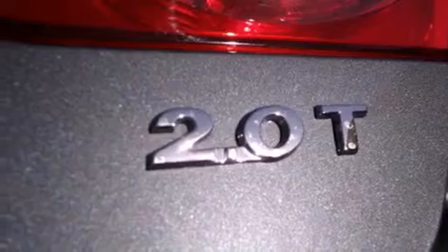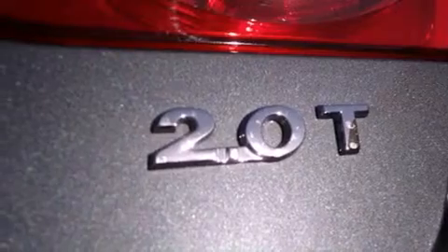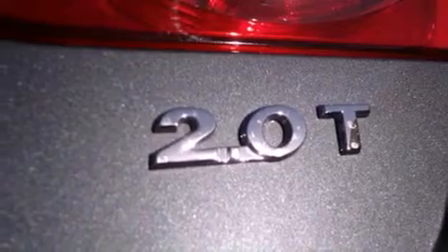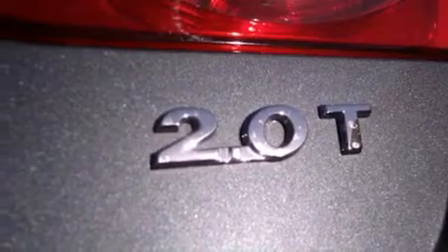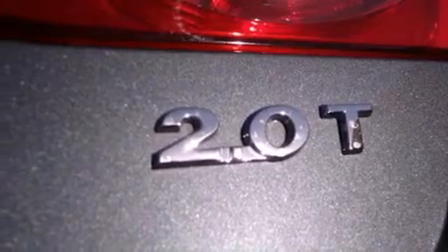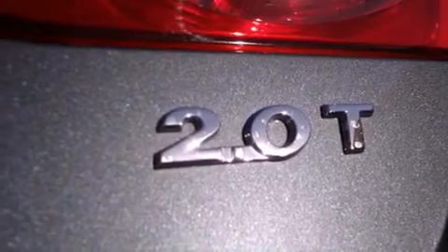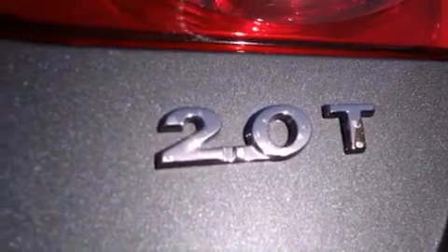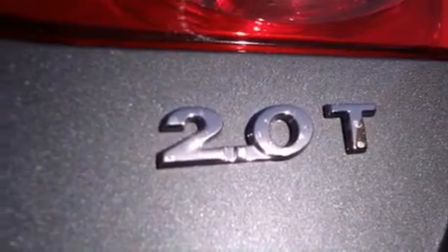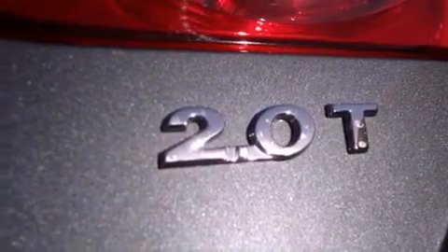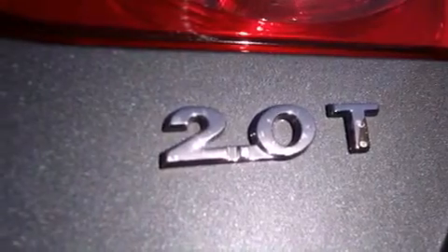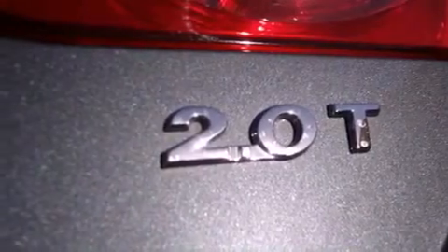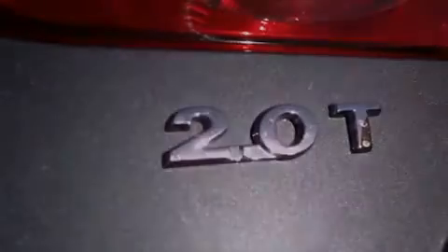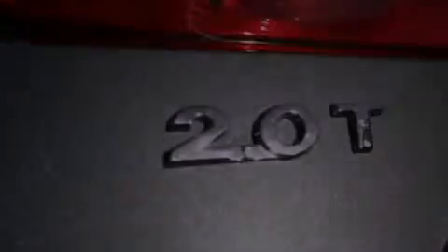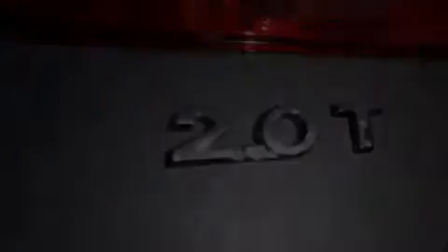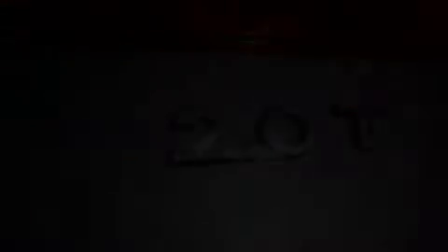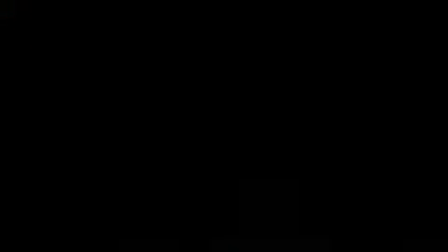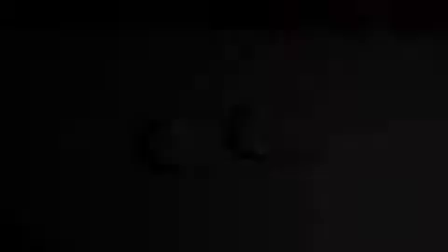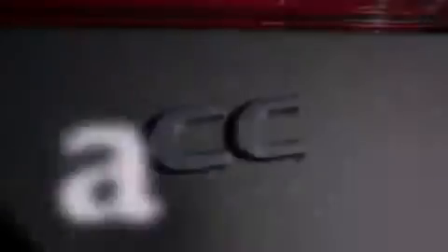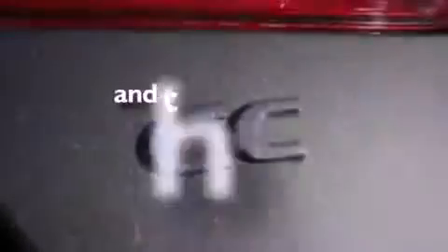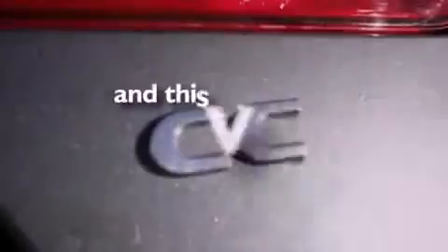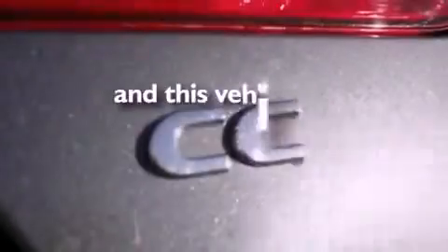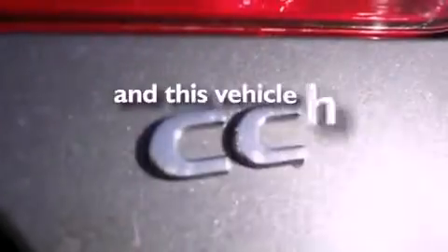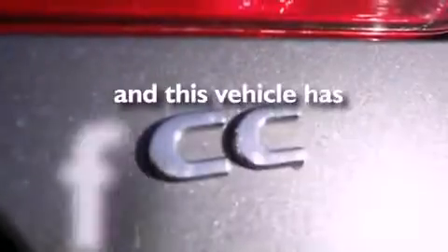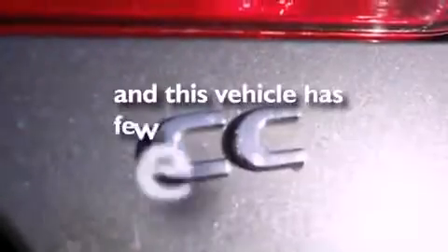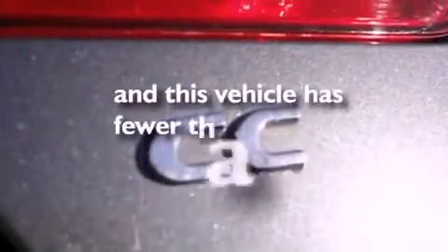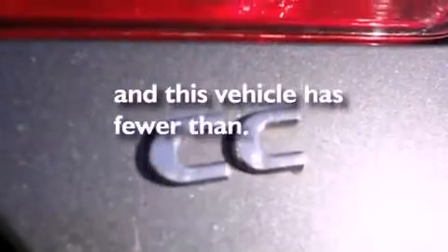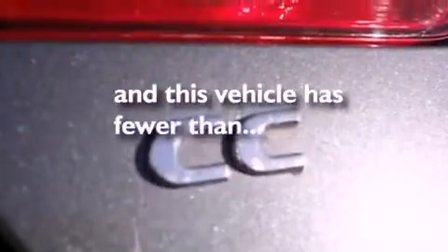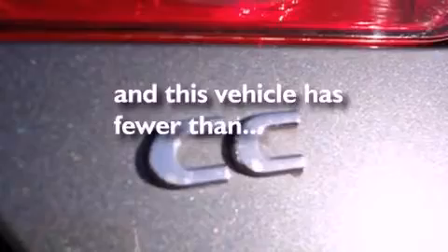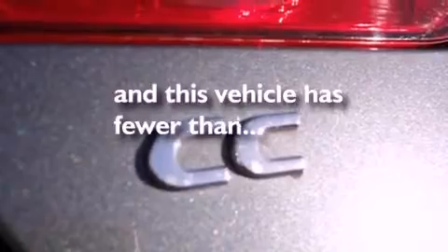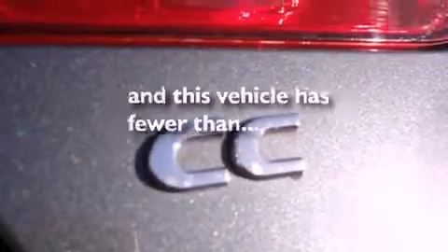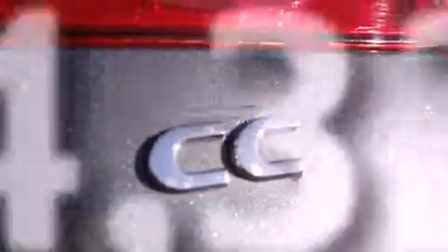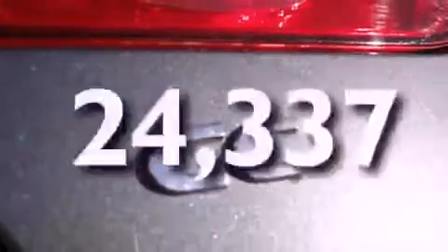Front airbags, park distance control, and this vehicle has fewer than 25,000 miles on the odometer.